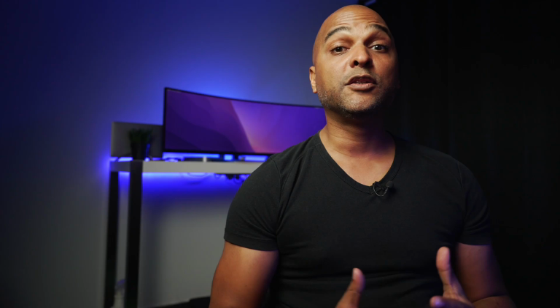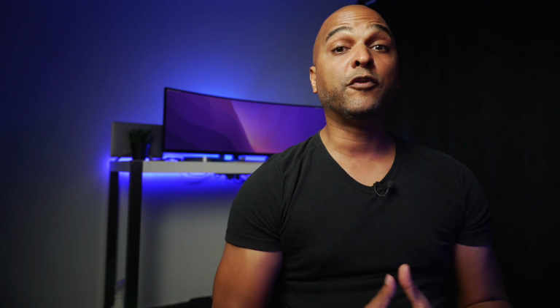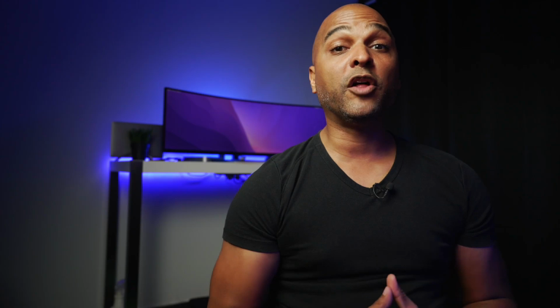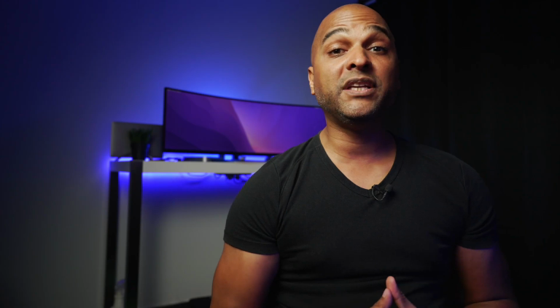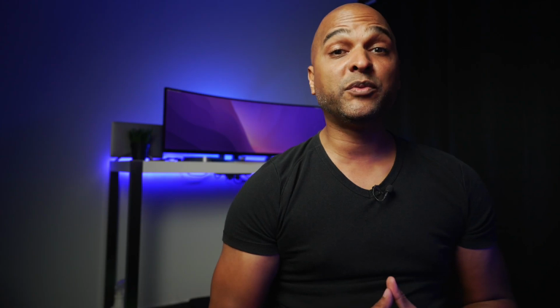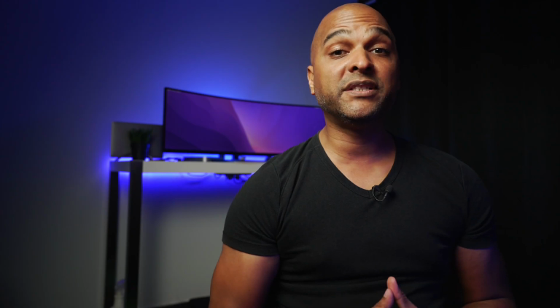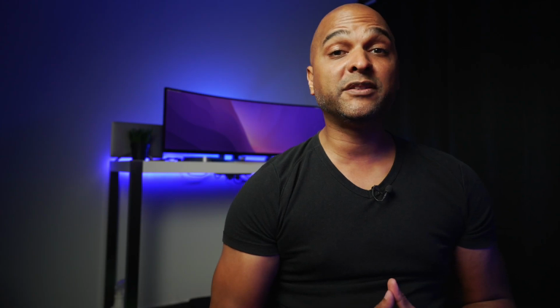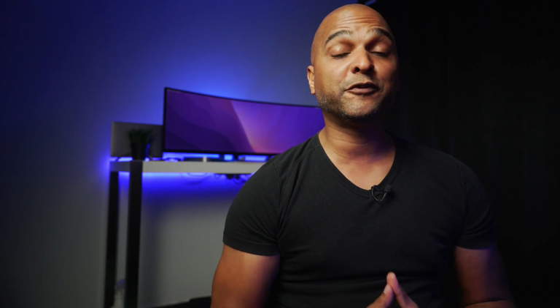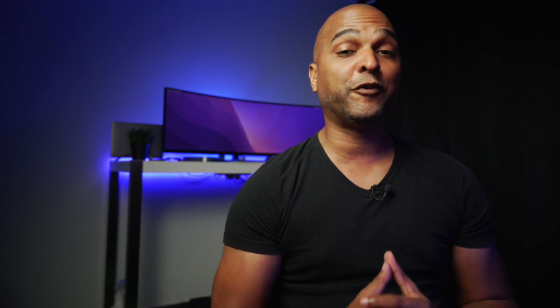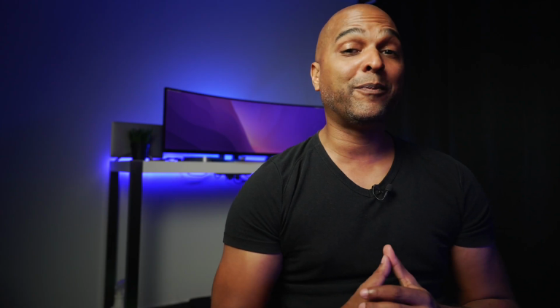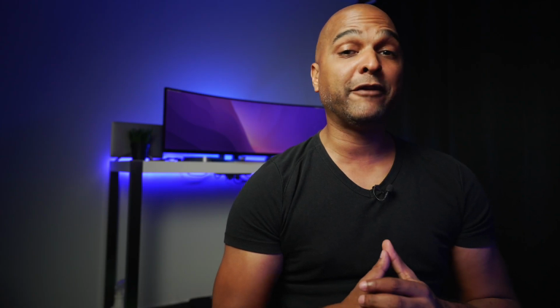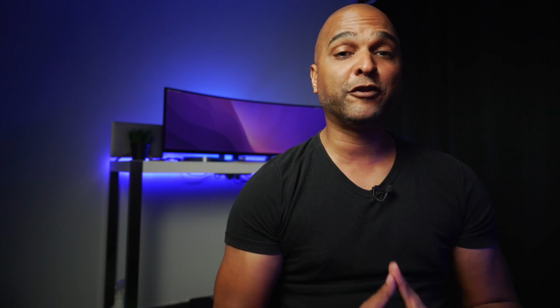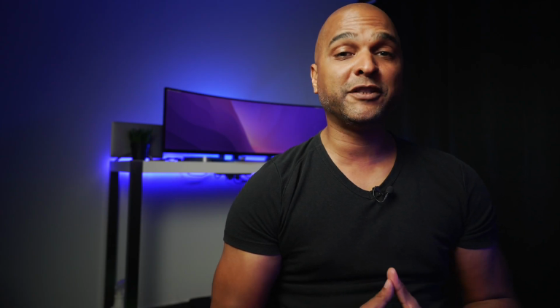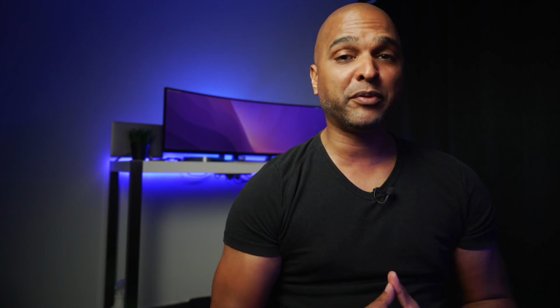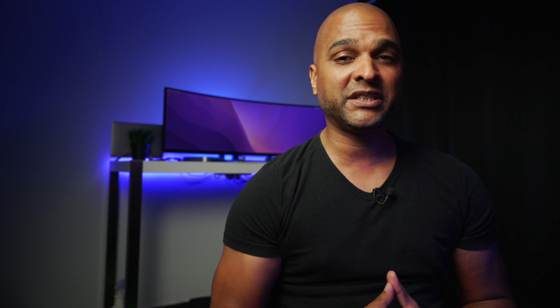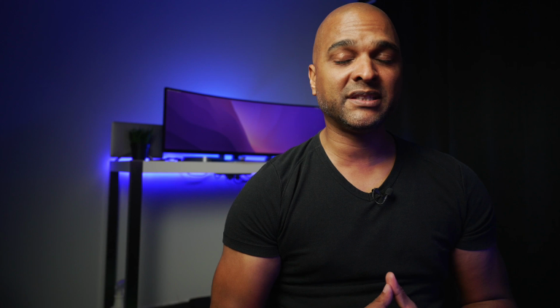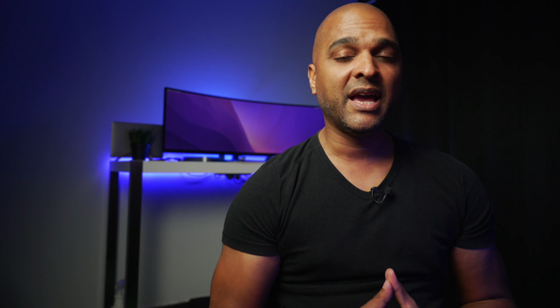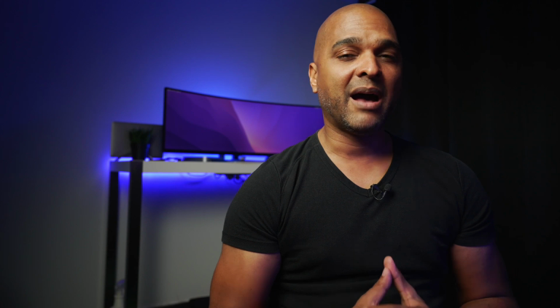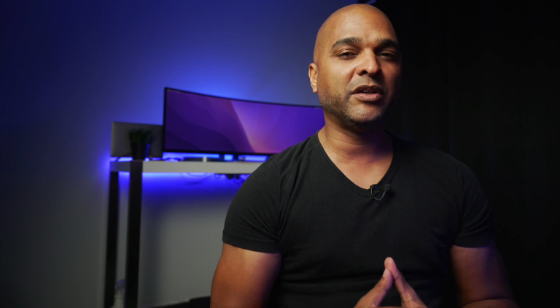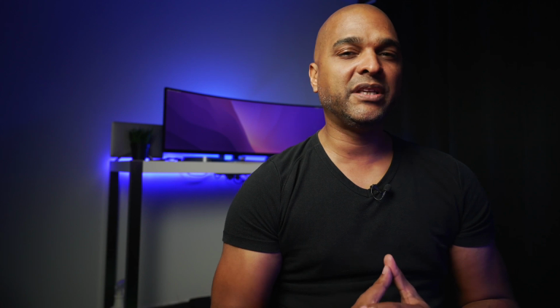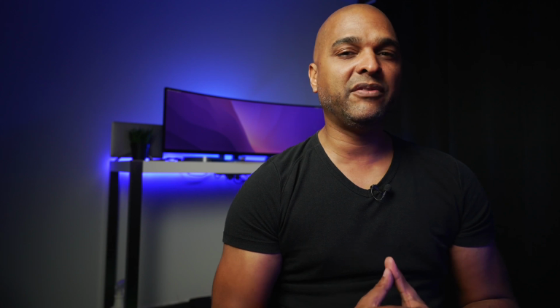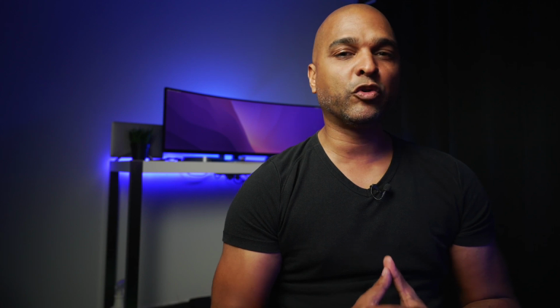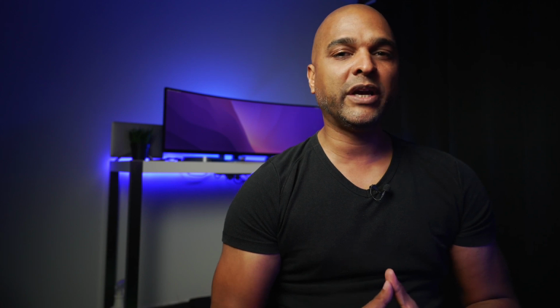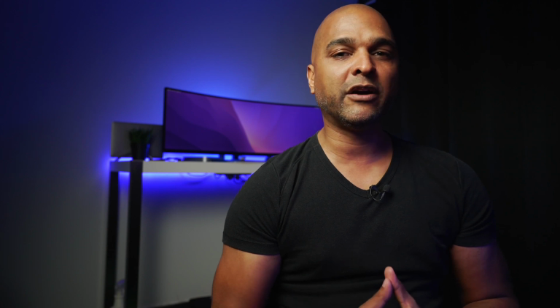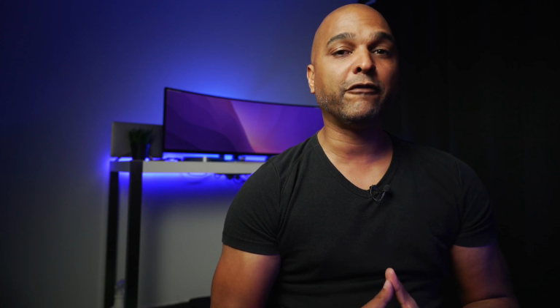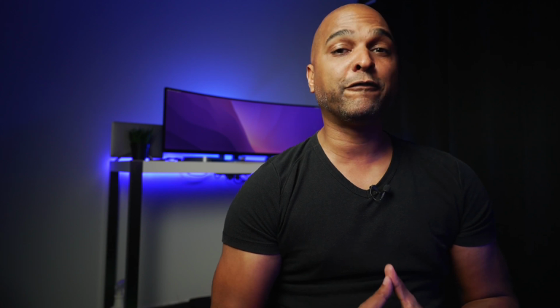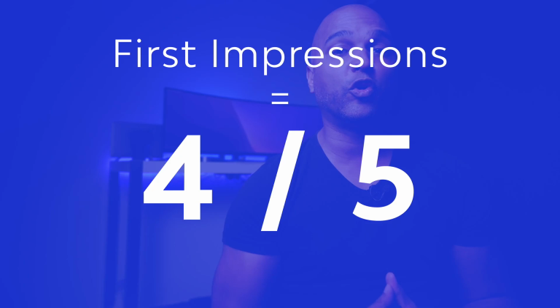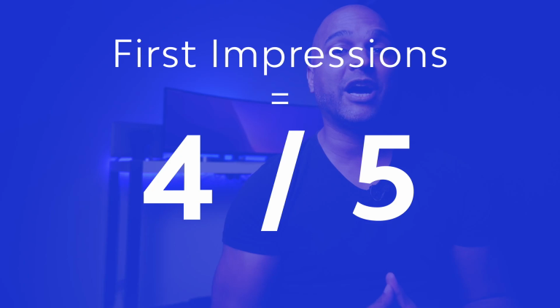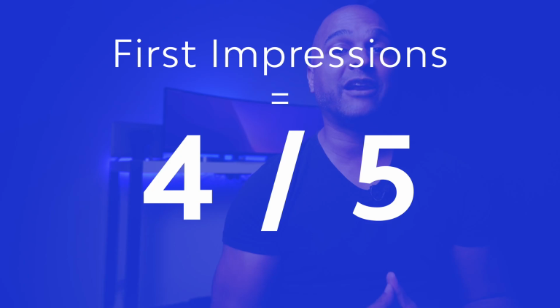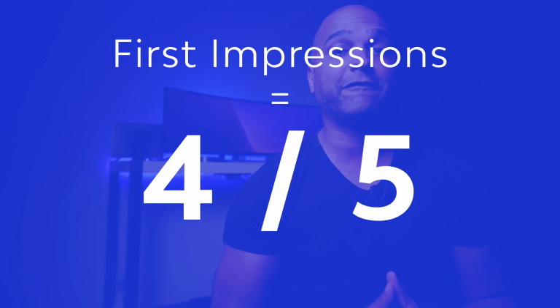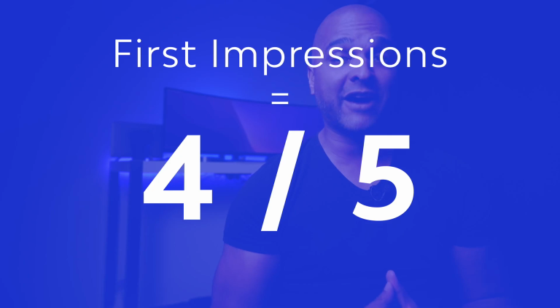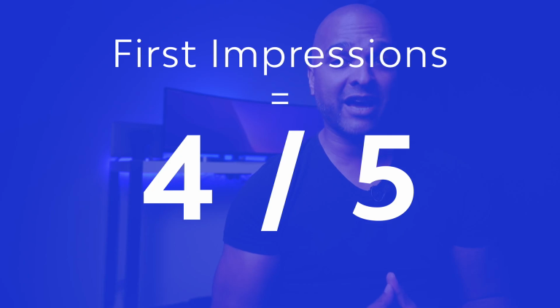For all these reasons, for my first impressions, I'm going to give it a grade of four out of five.